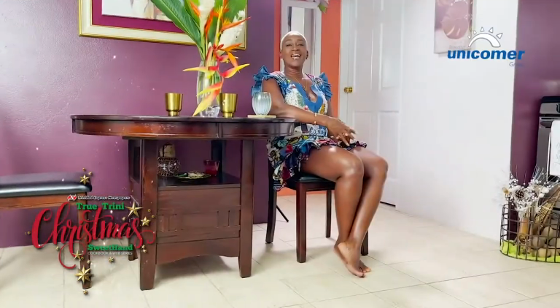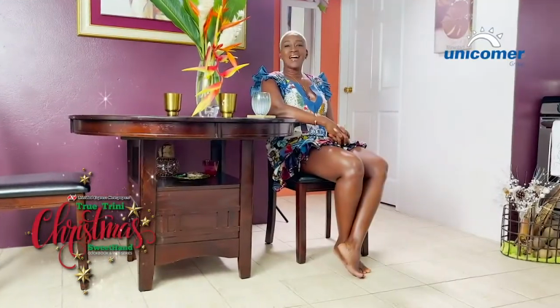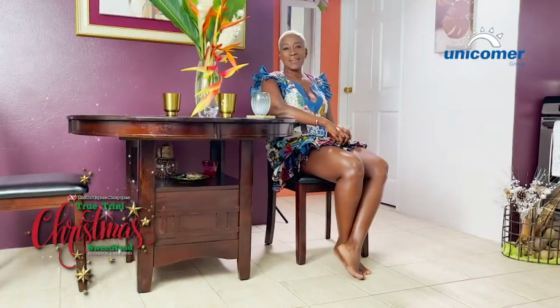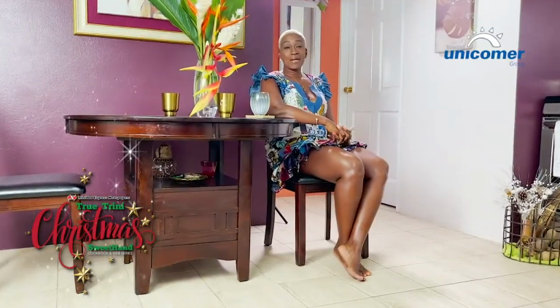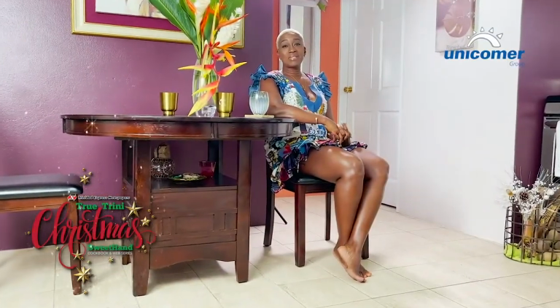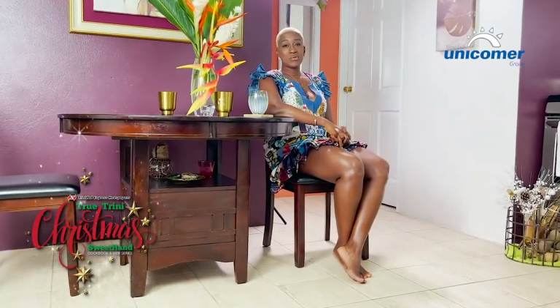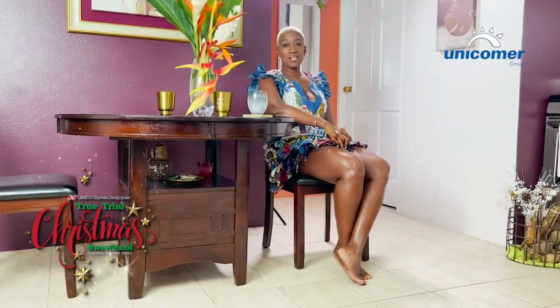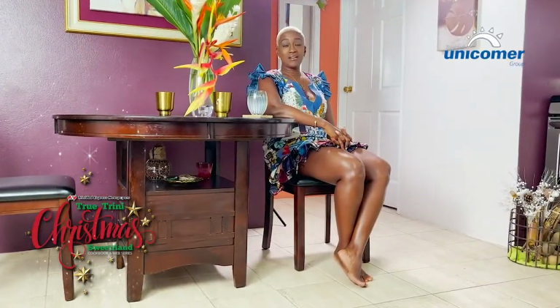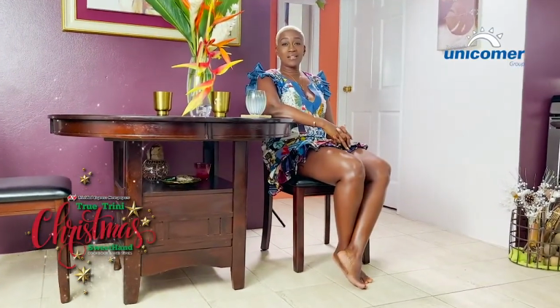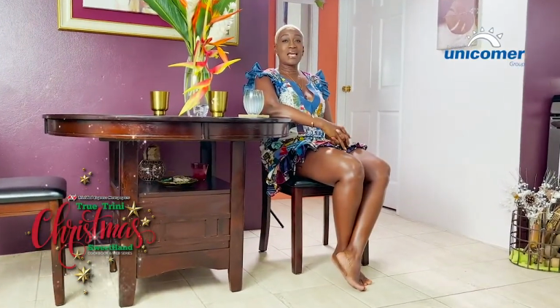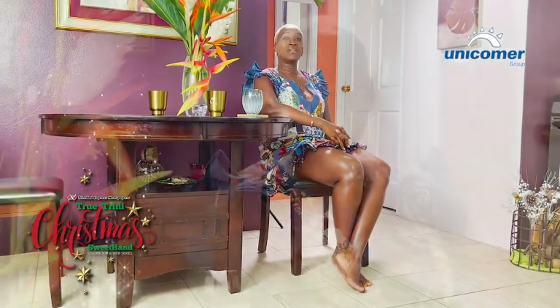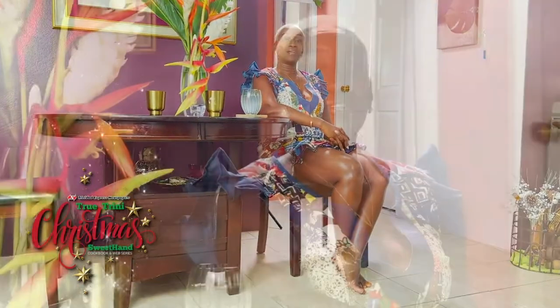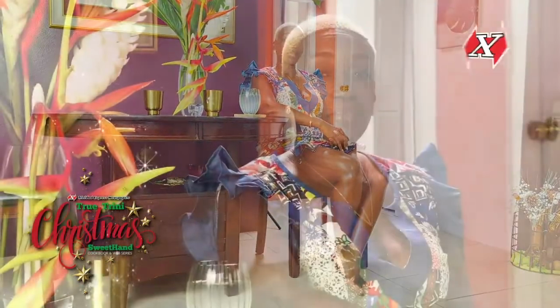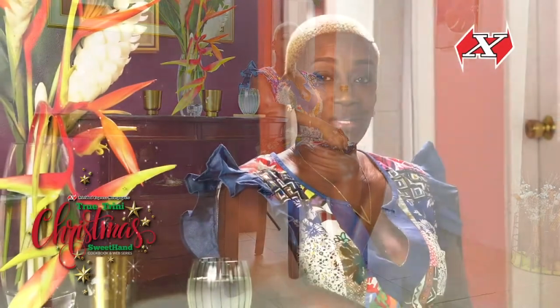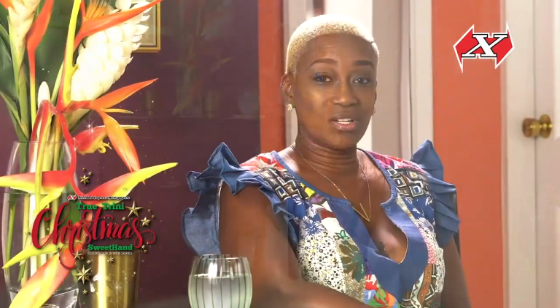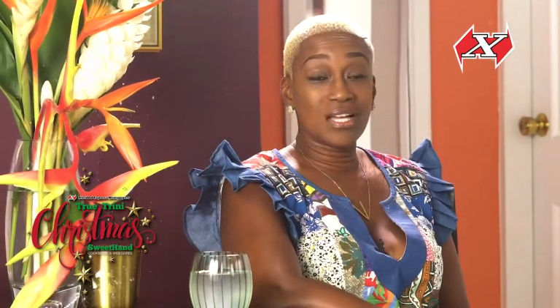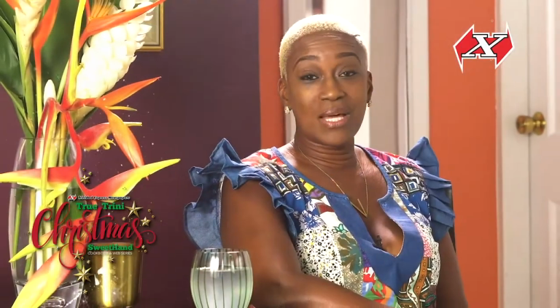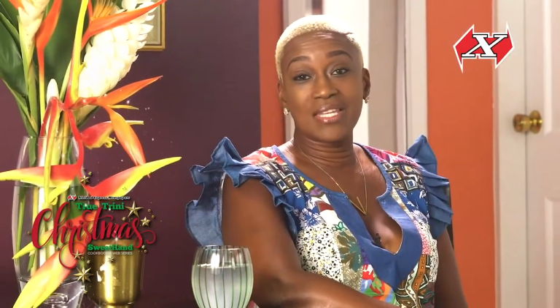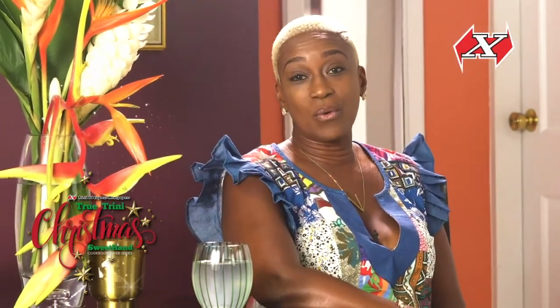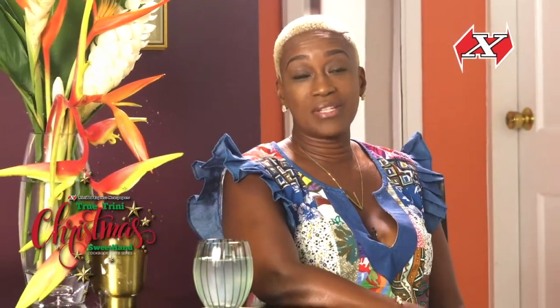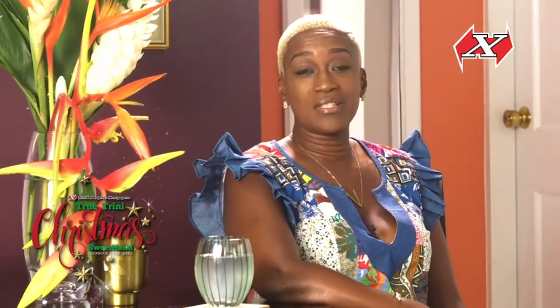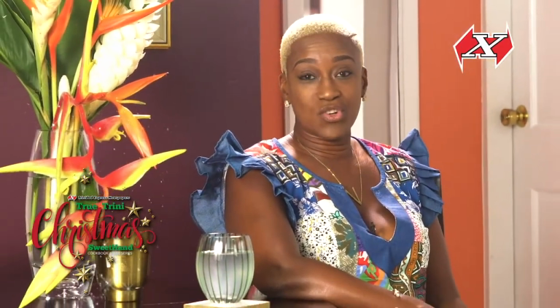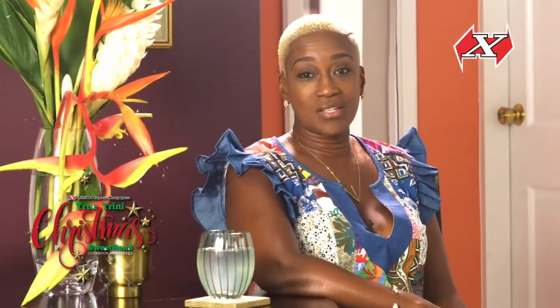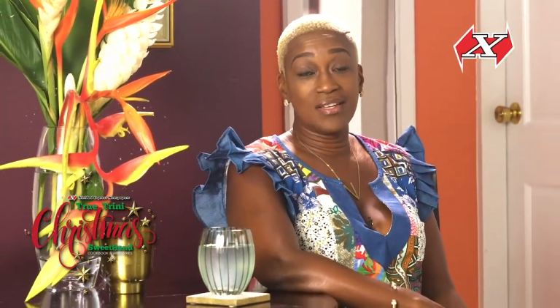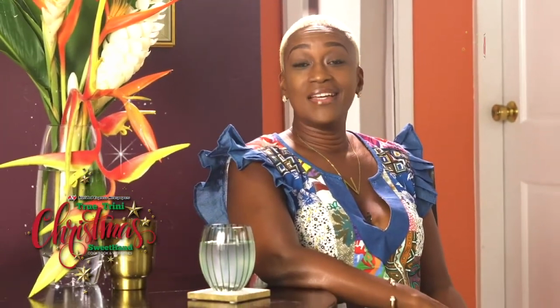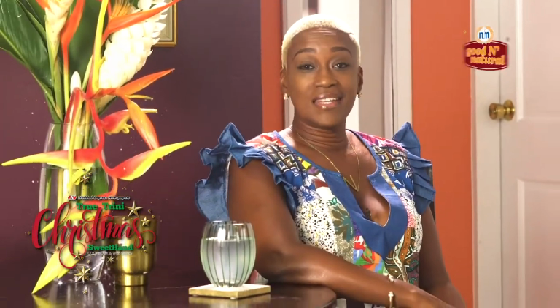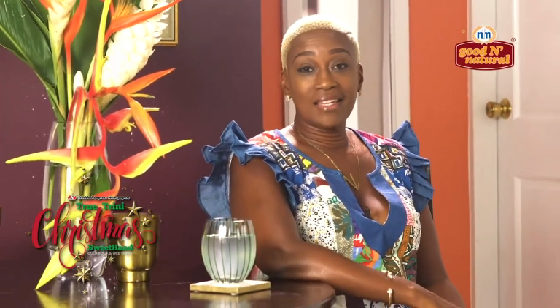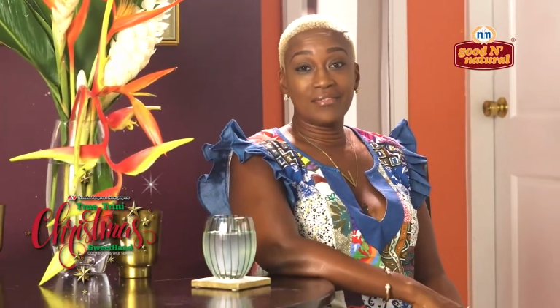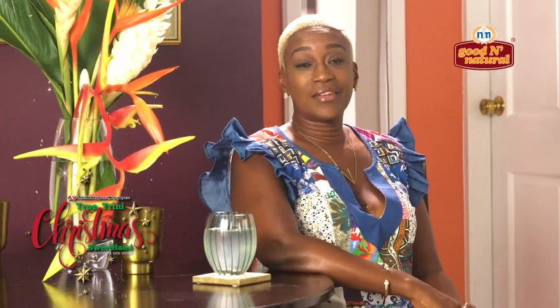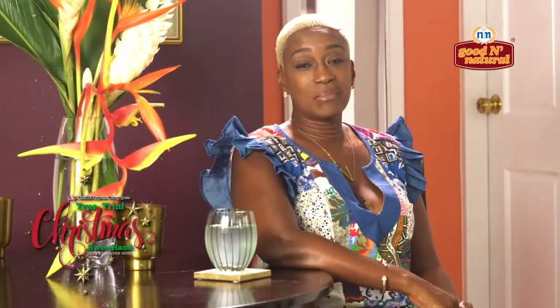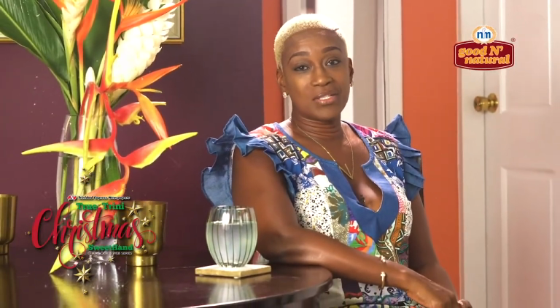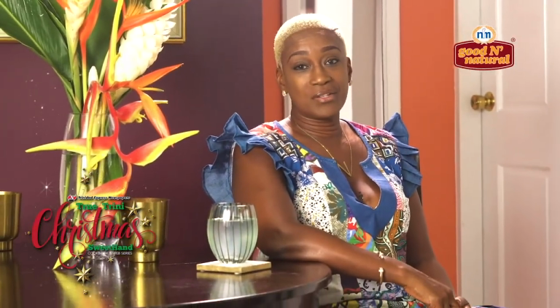Hi, my name is Nicola Young. I am an event manager as well as an aqua fitness instructor and I live in Barataria.